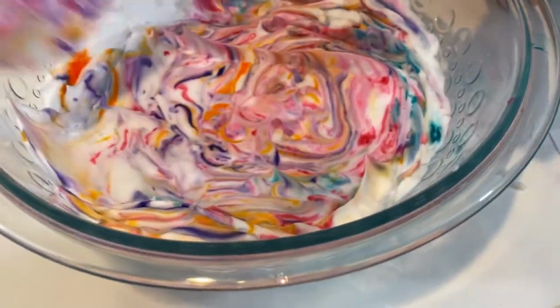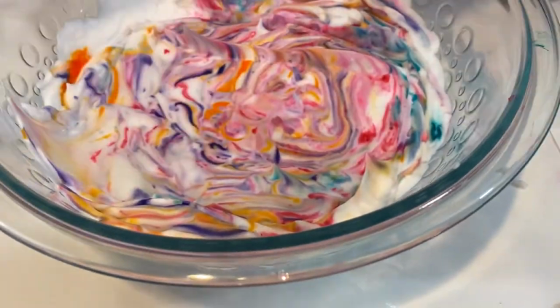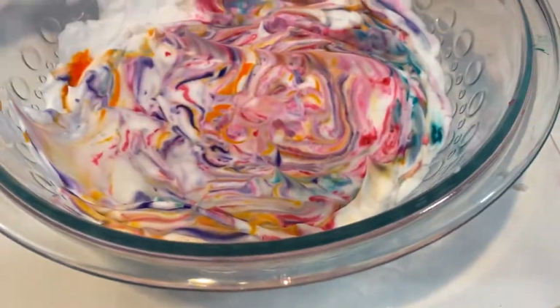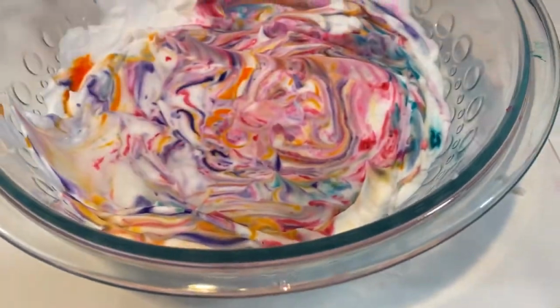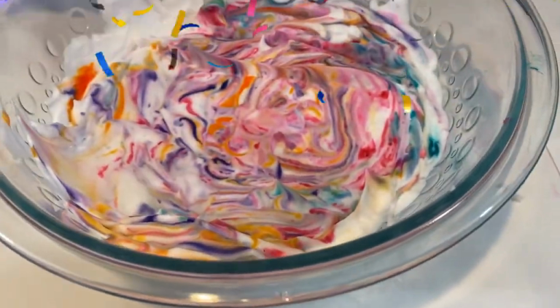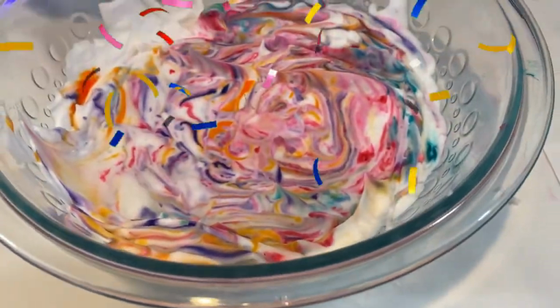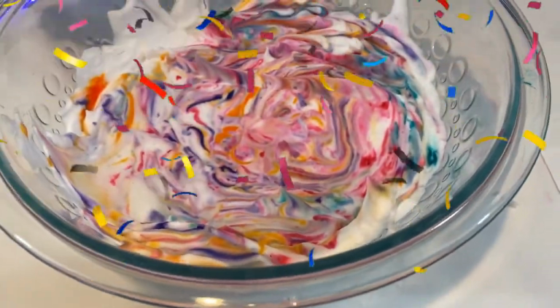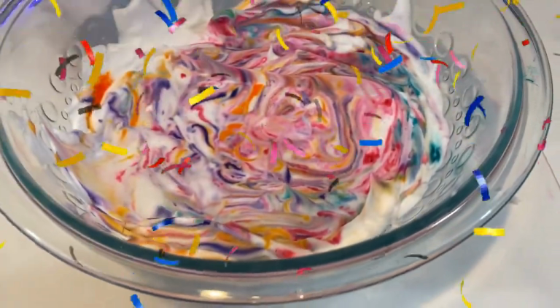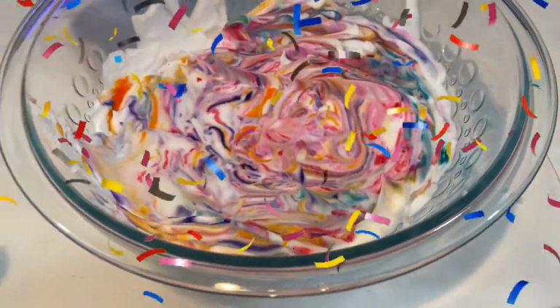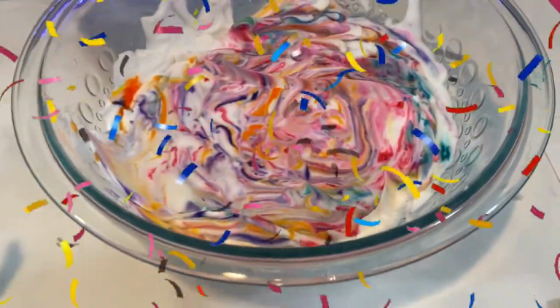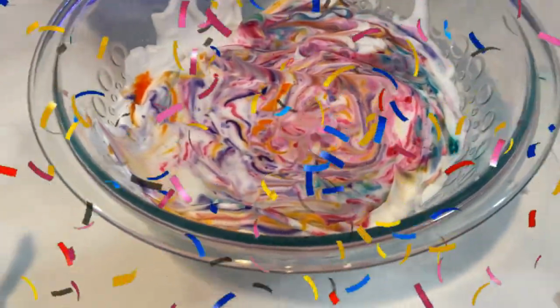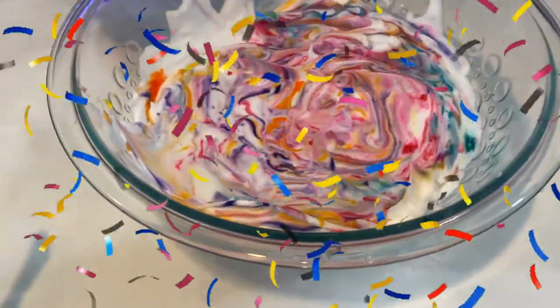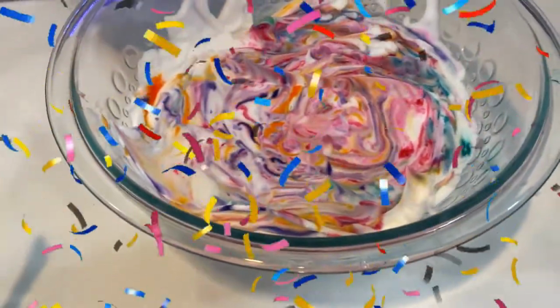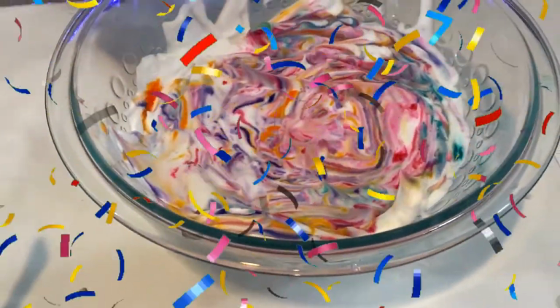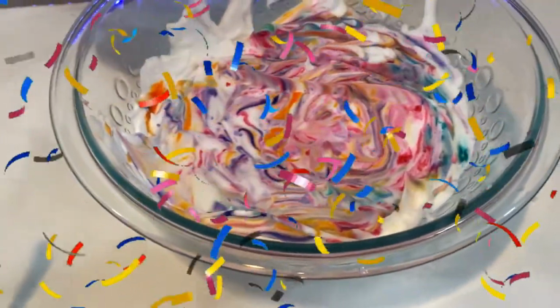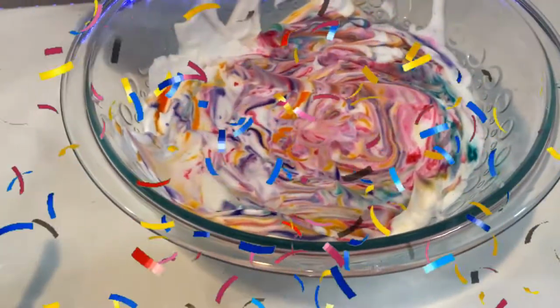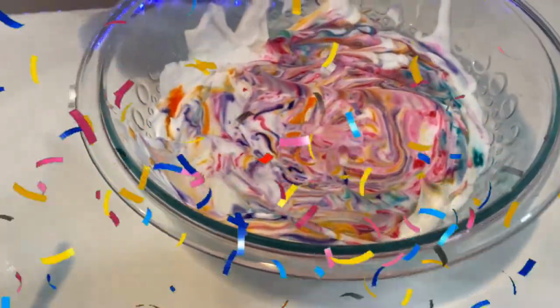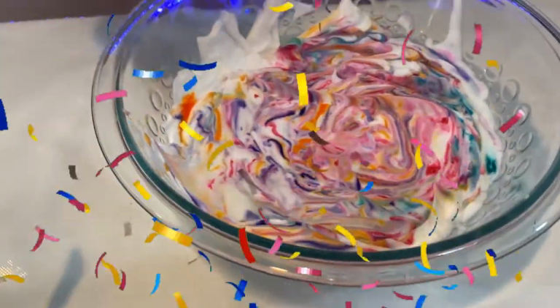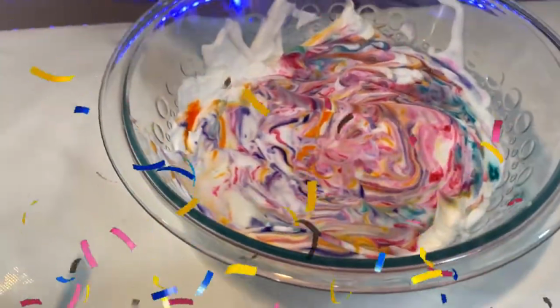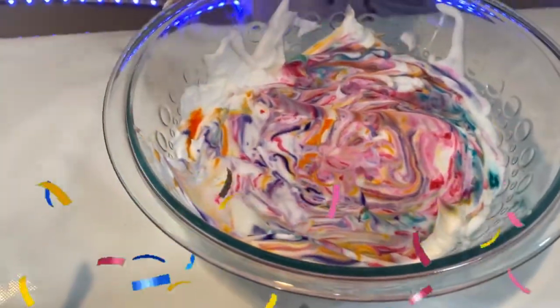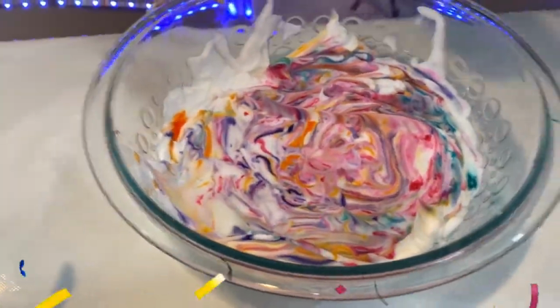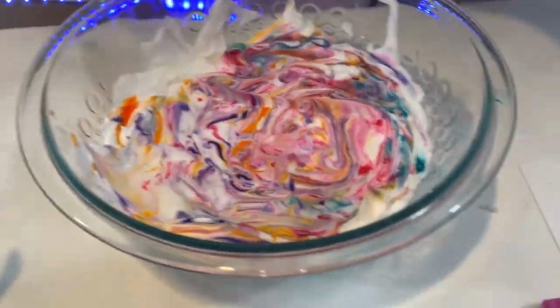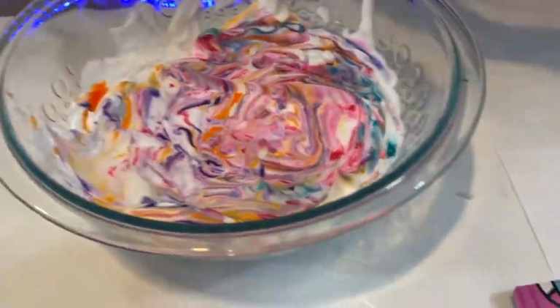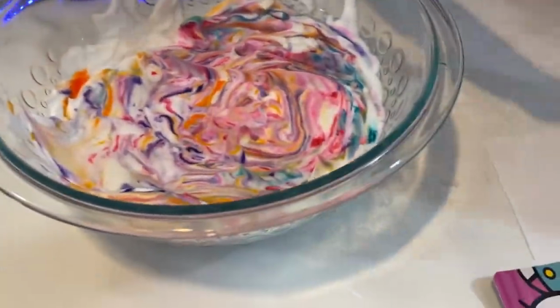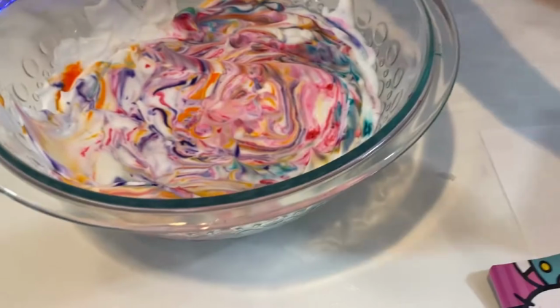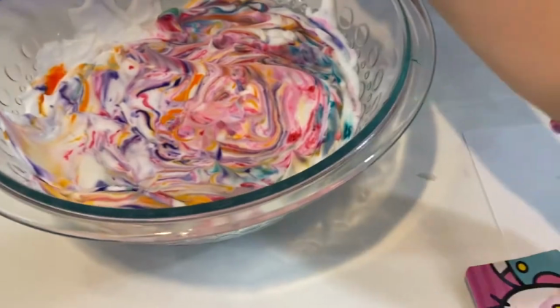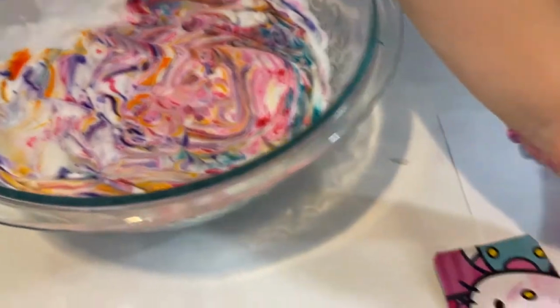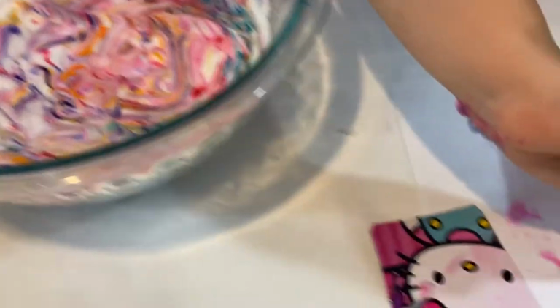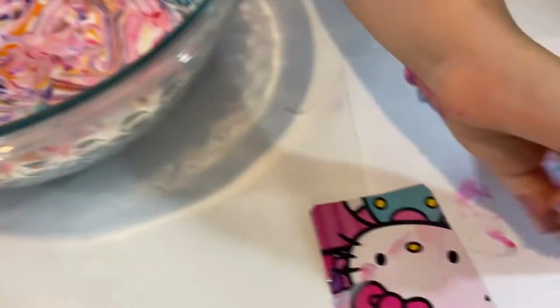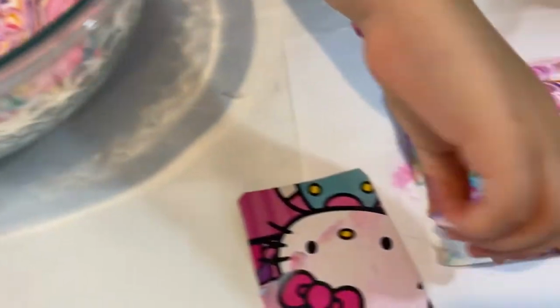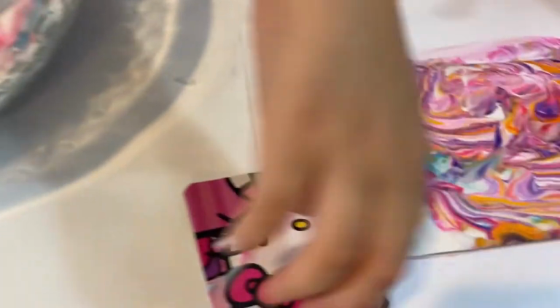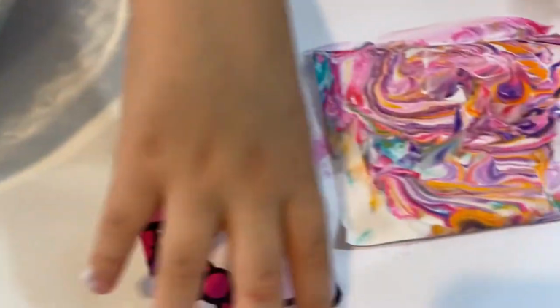Wow guys, that's so pretty! Next we're going to put it down.